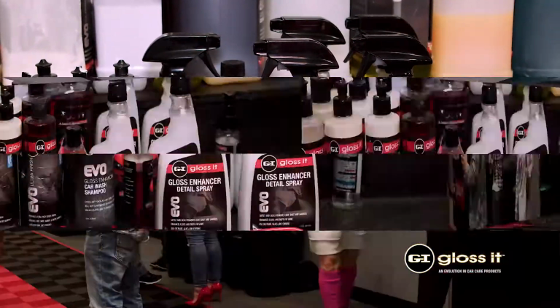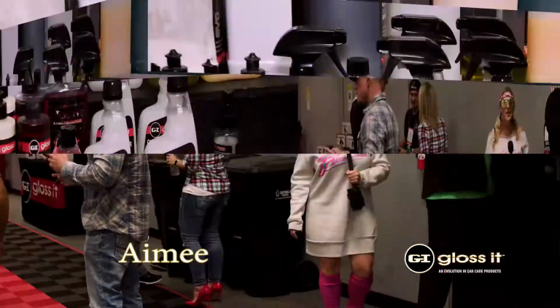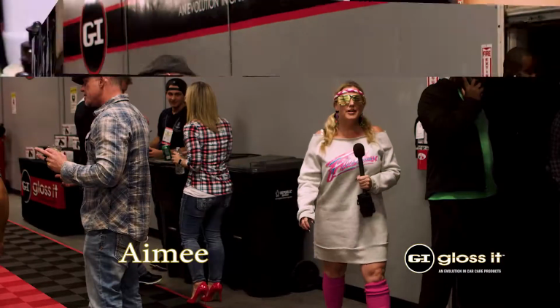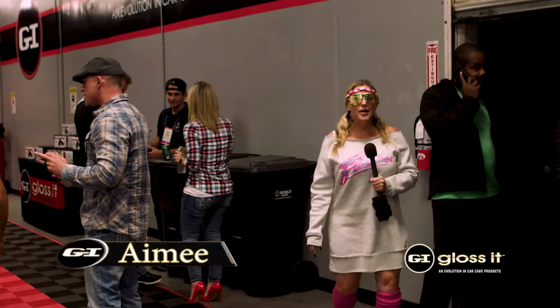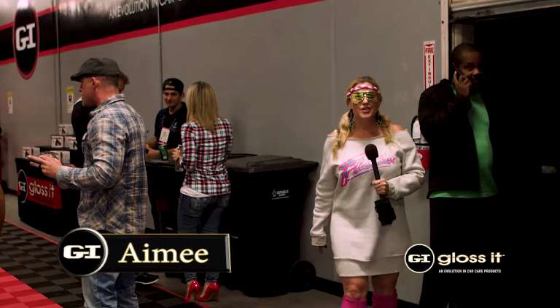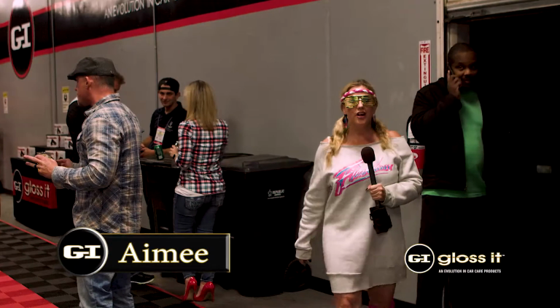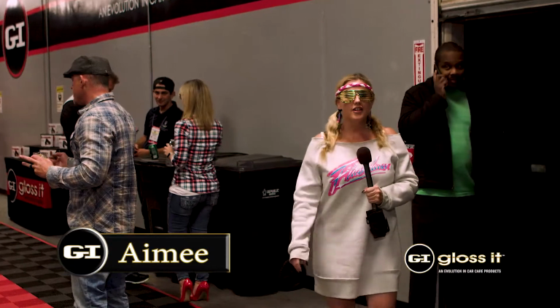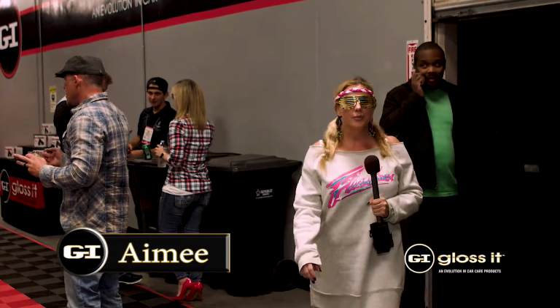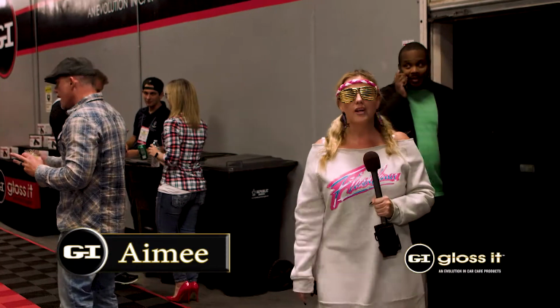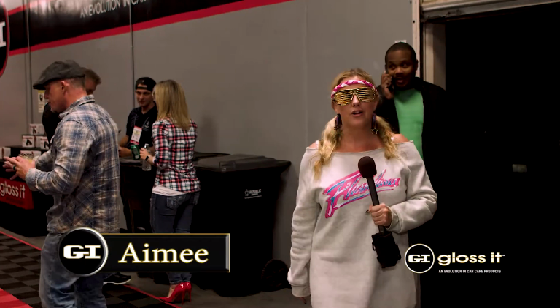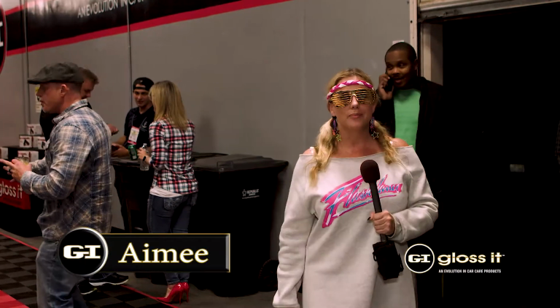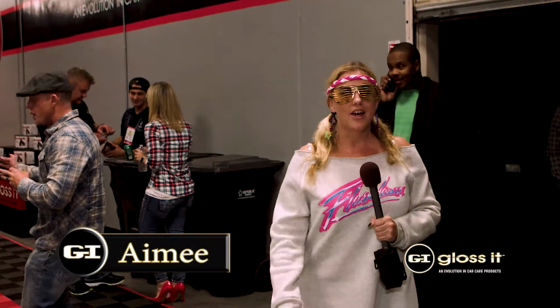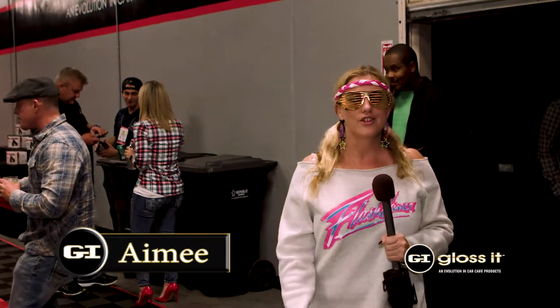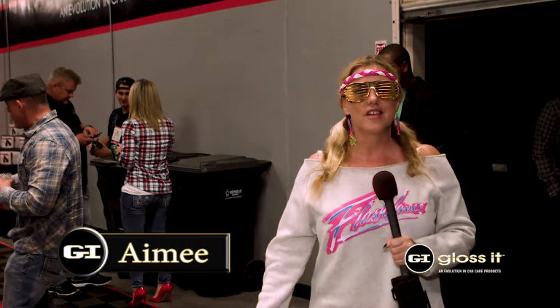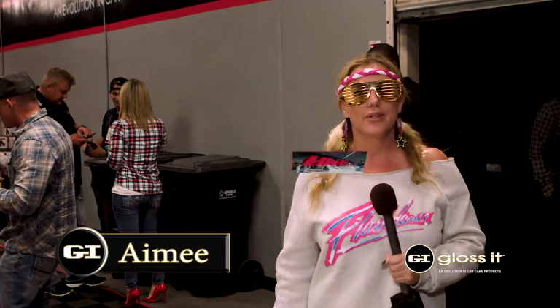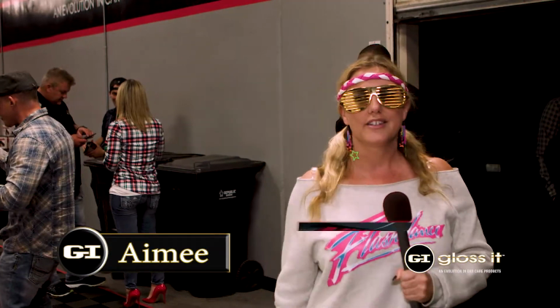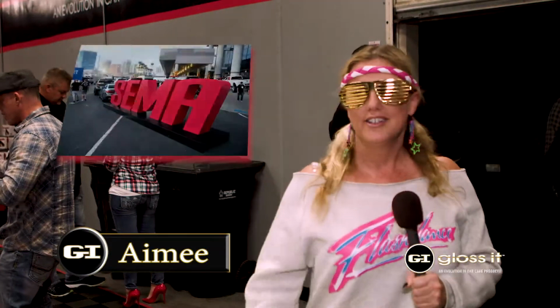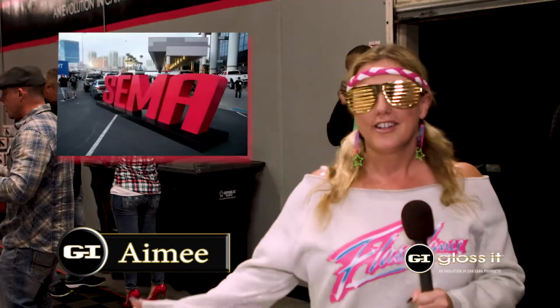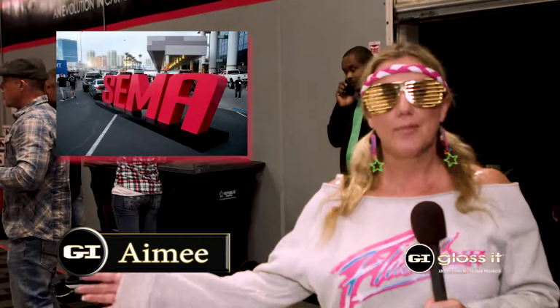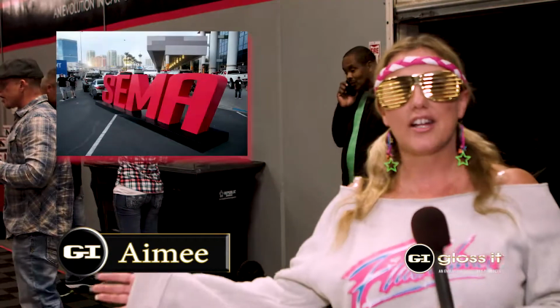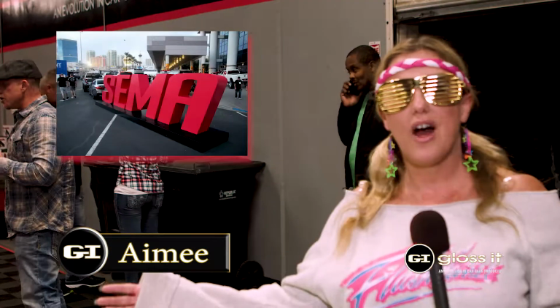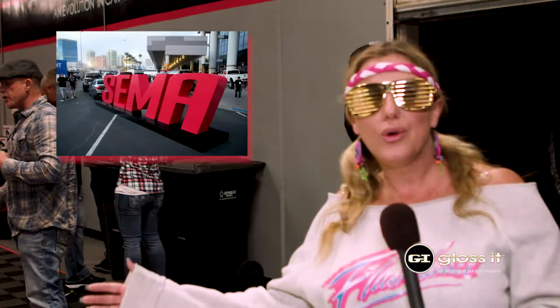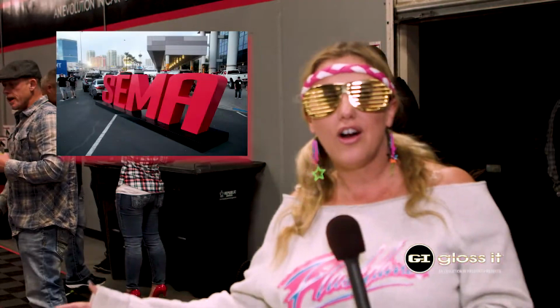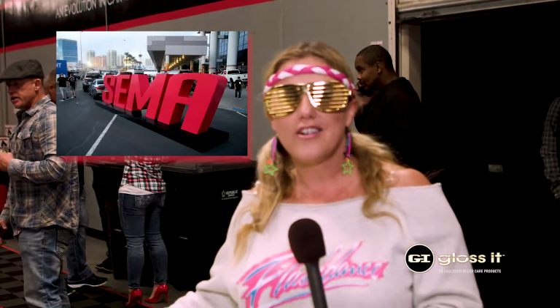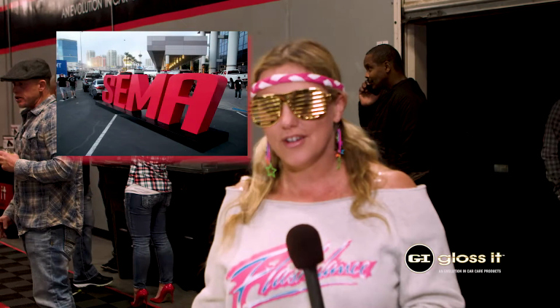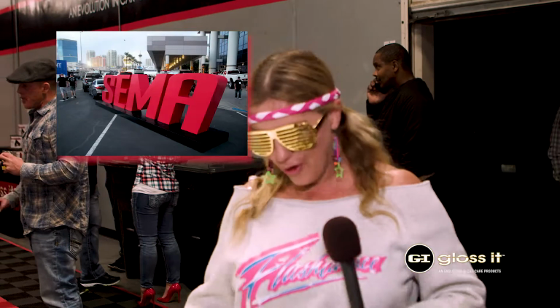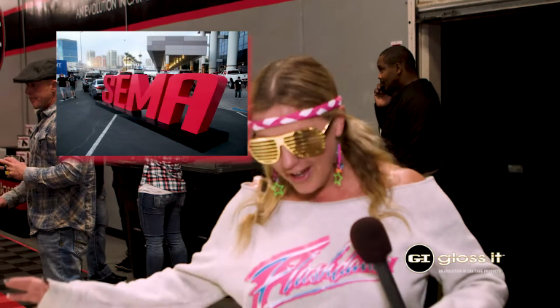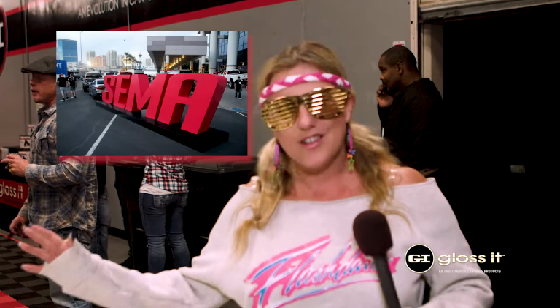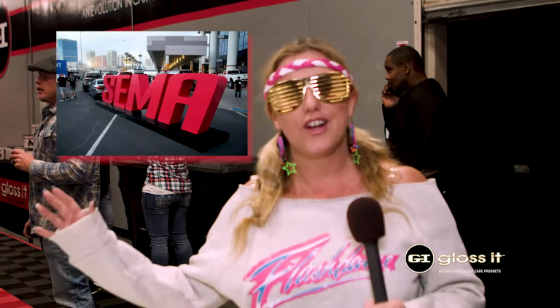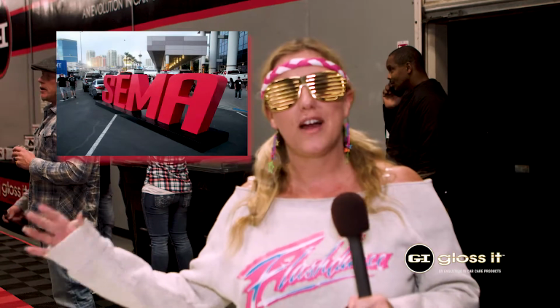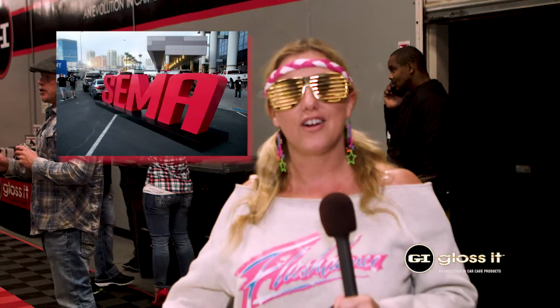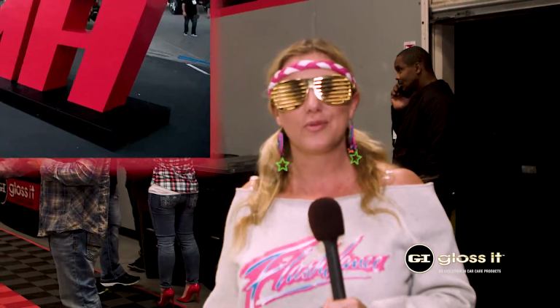Hello everybody, welcome to the Gloss It pre-Halloween bash during SEMA week. Come and check out all the cool cars and of course the 80s flashback costumes.